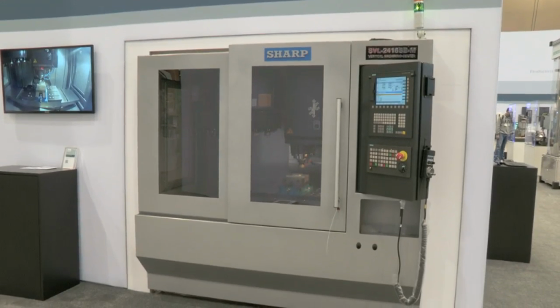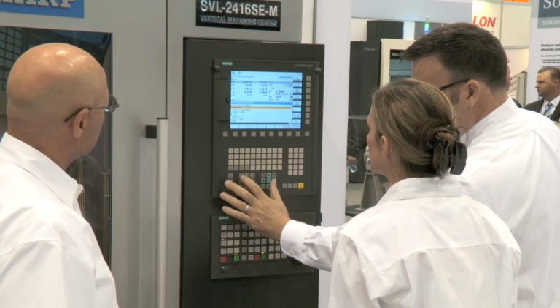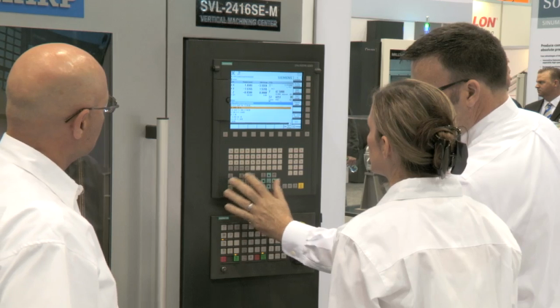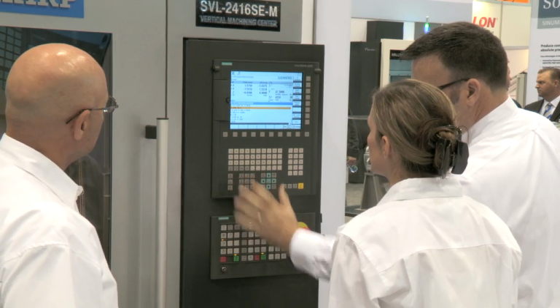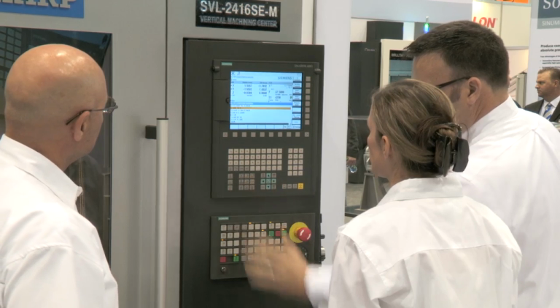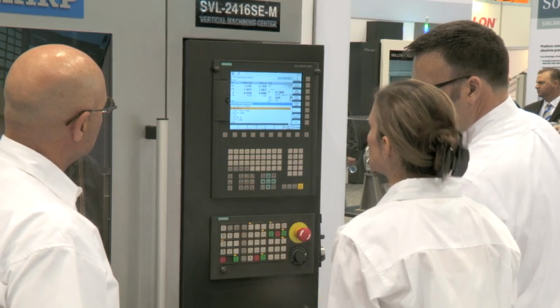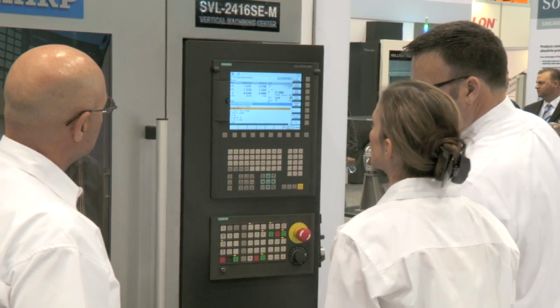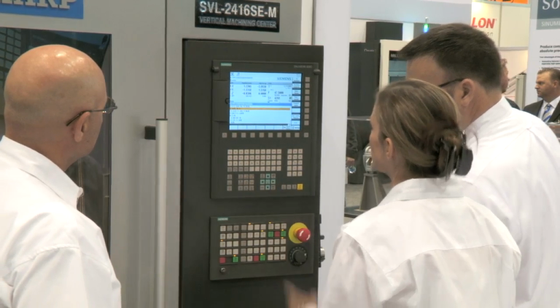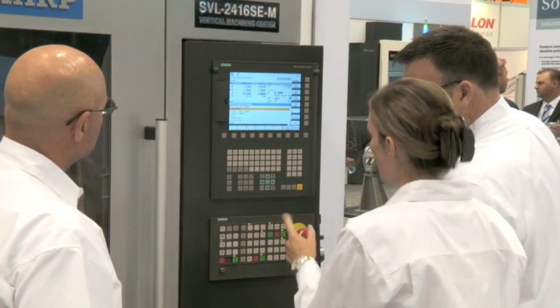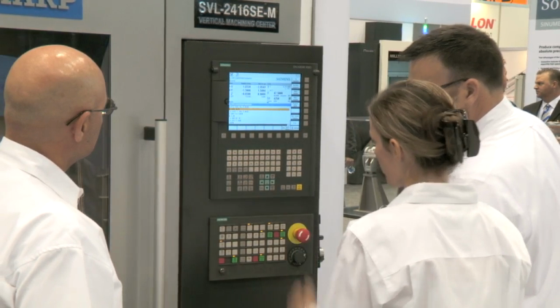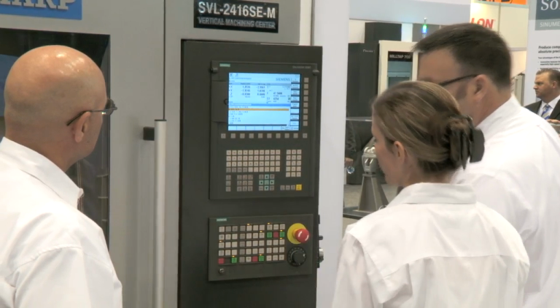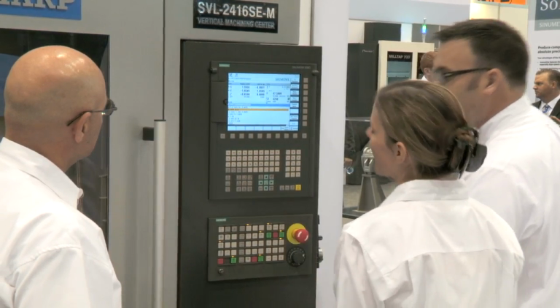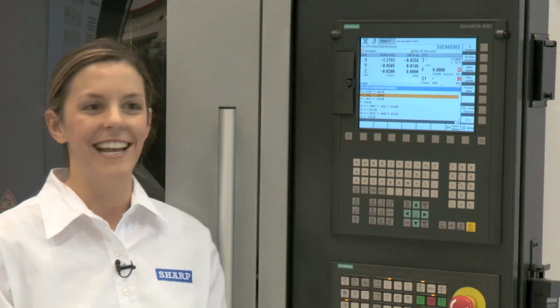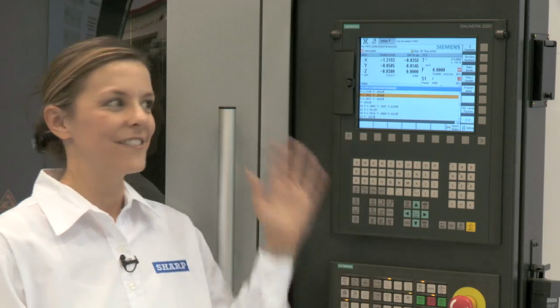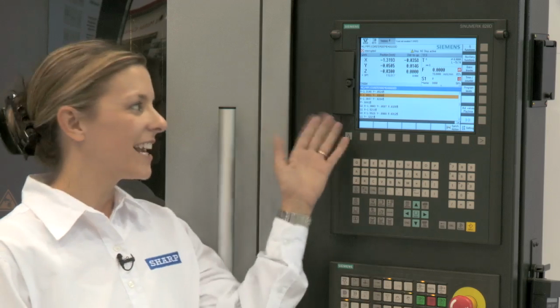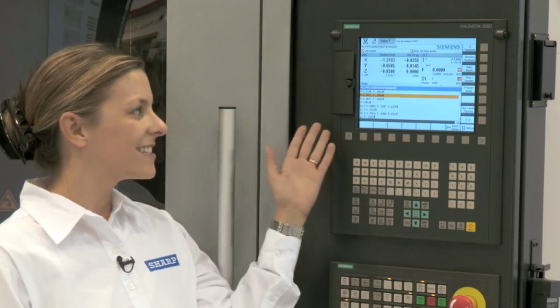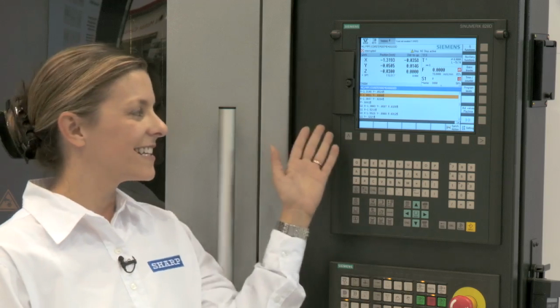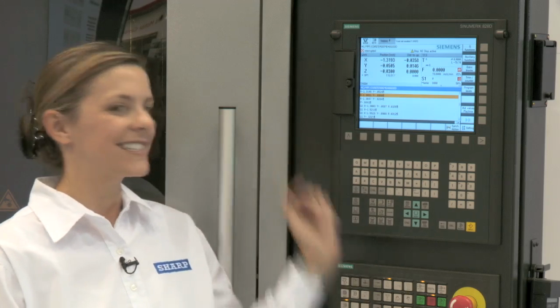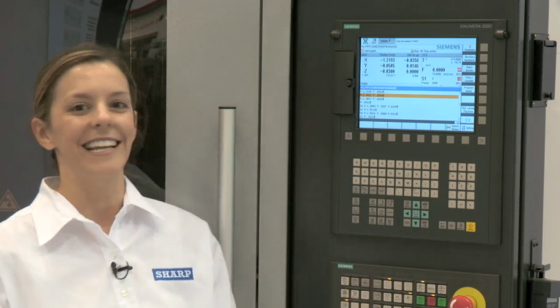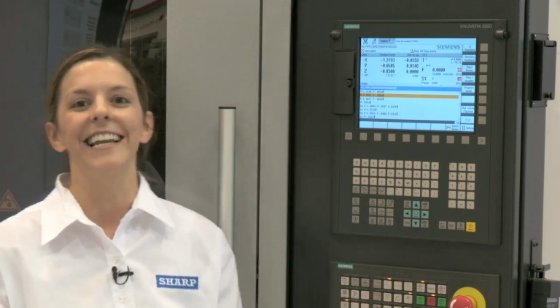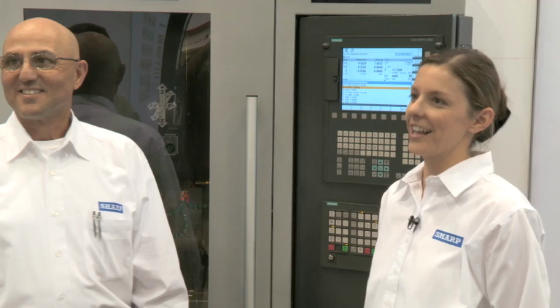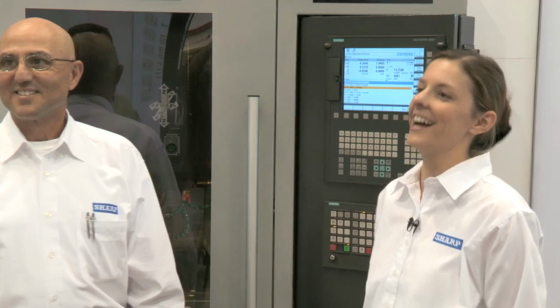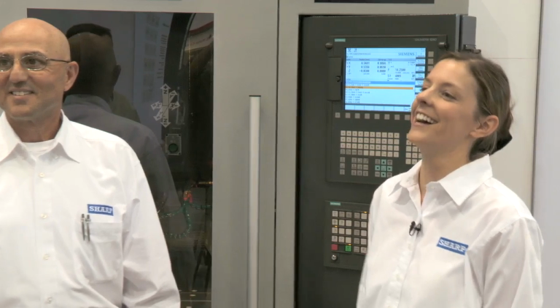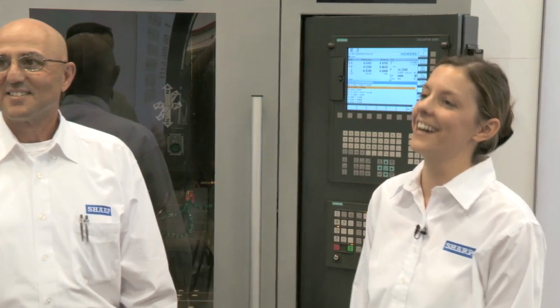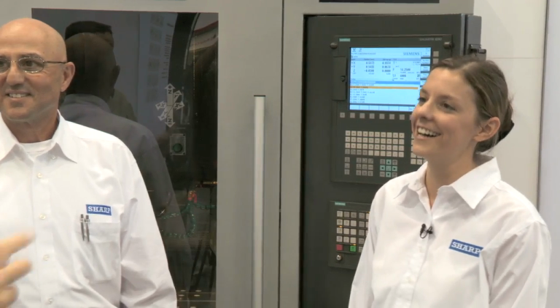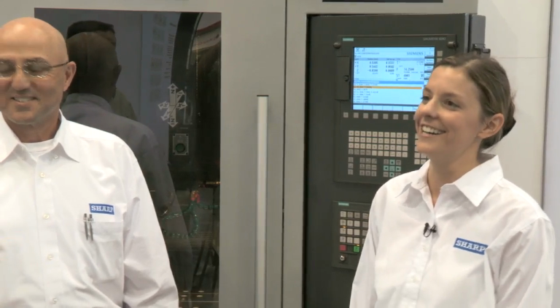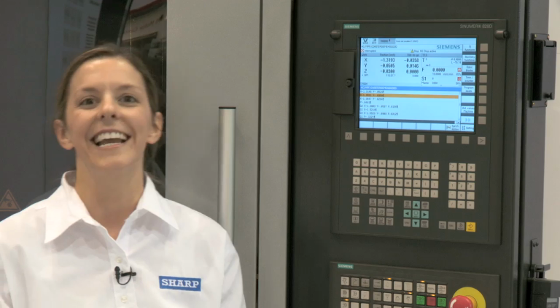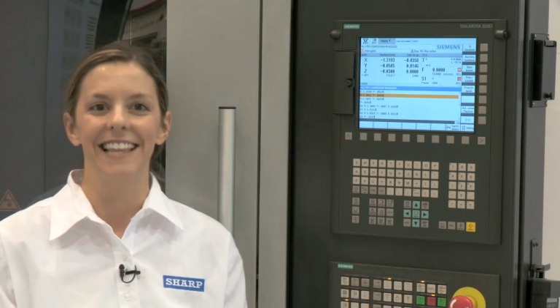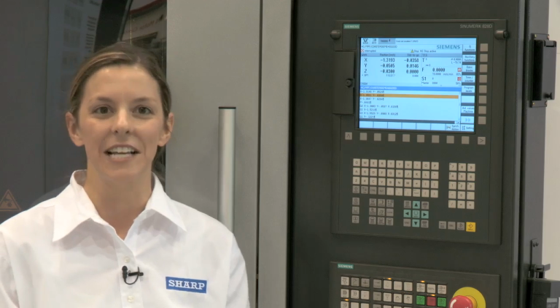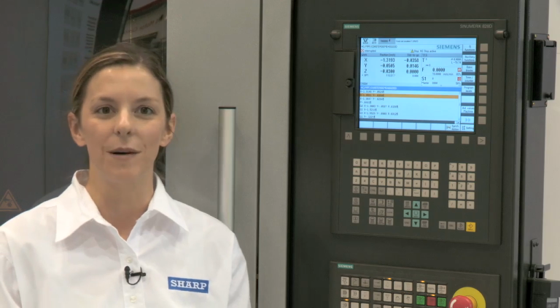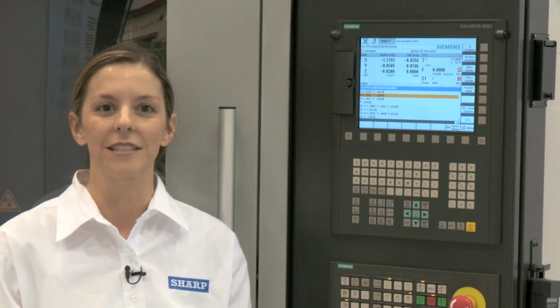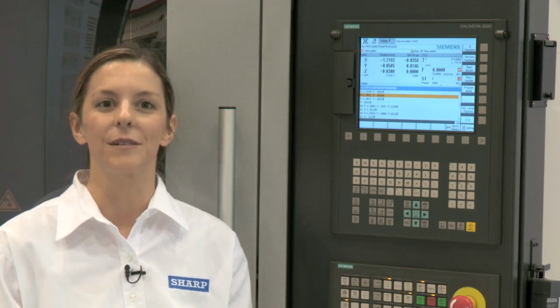With the right combination of machine design and advanced CNC, anything is possible.